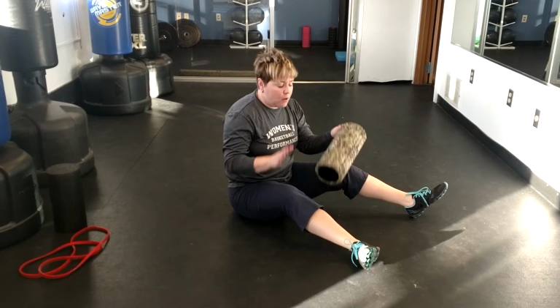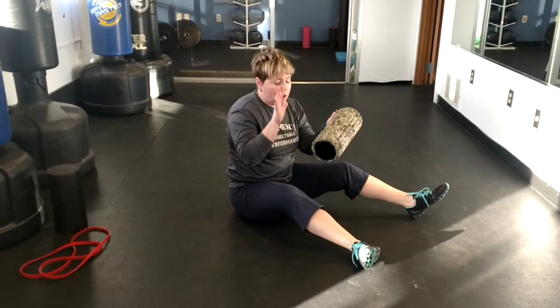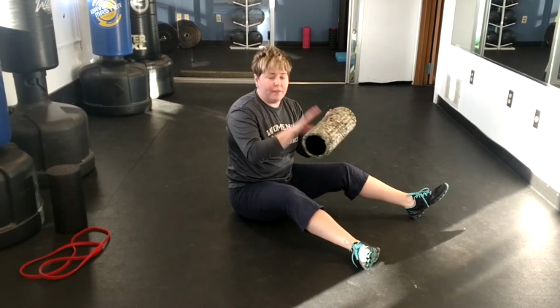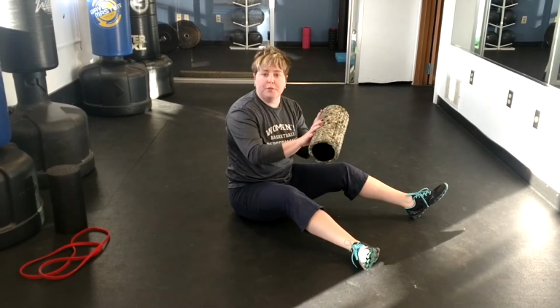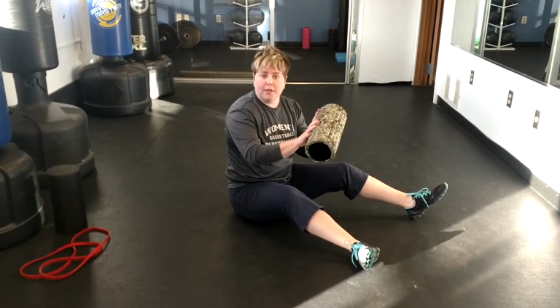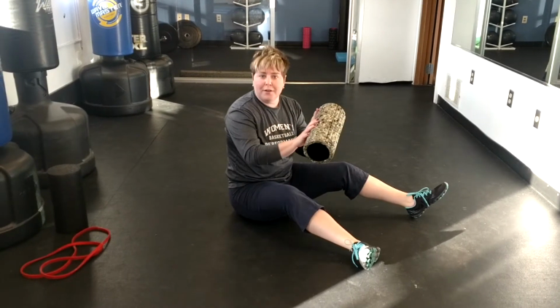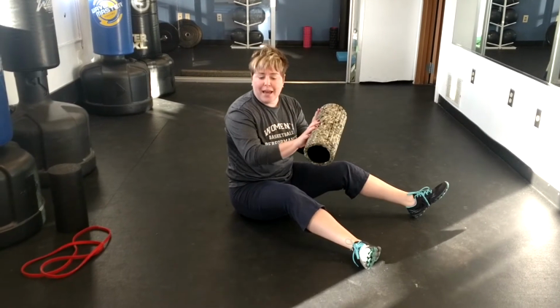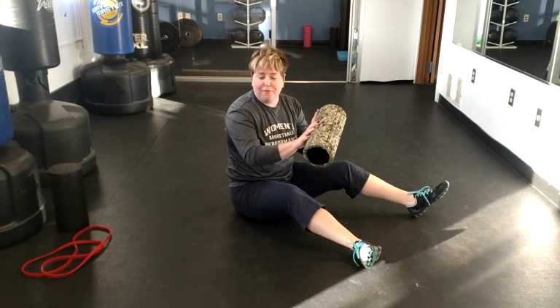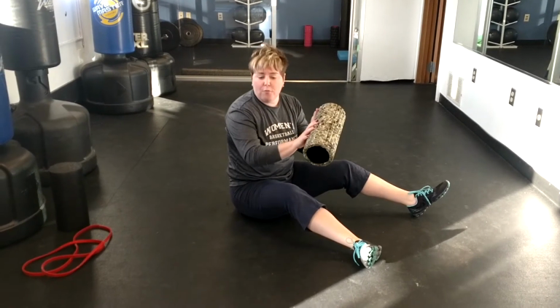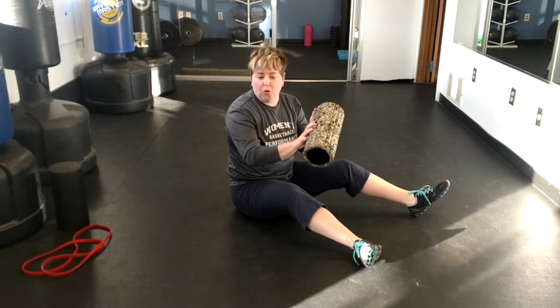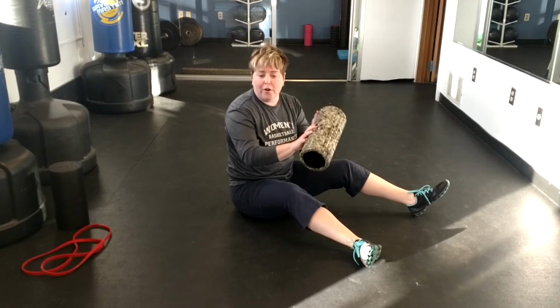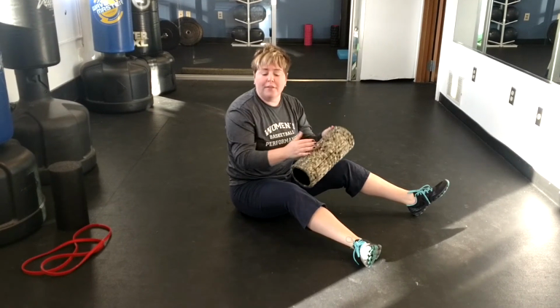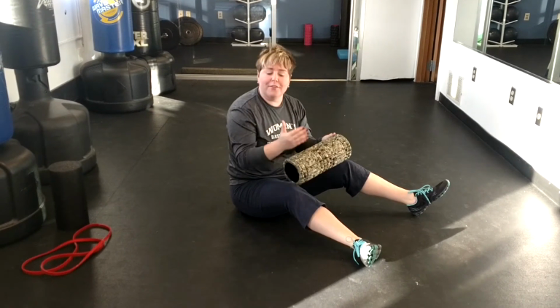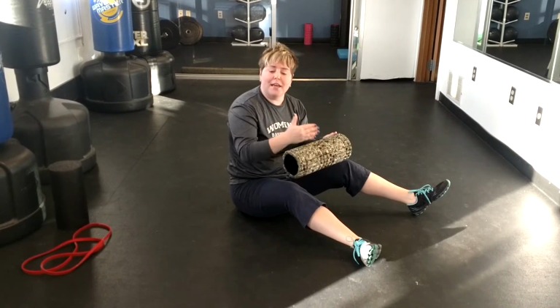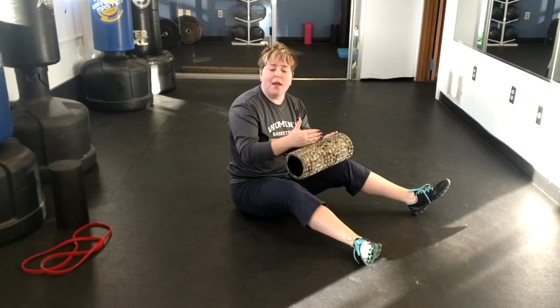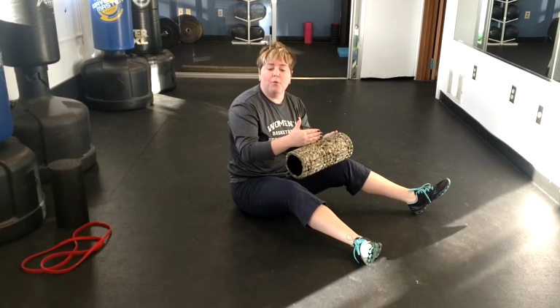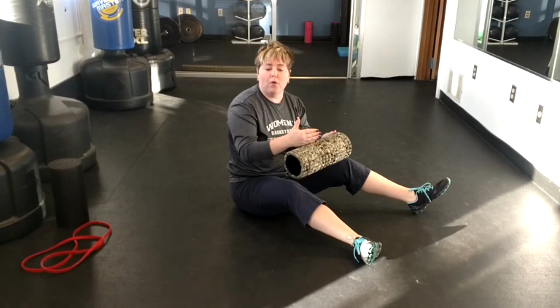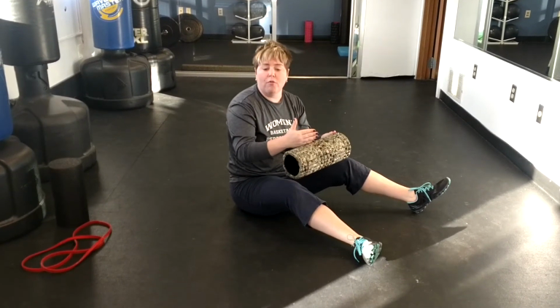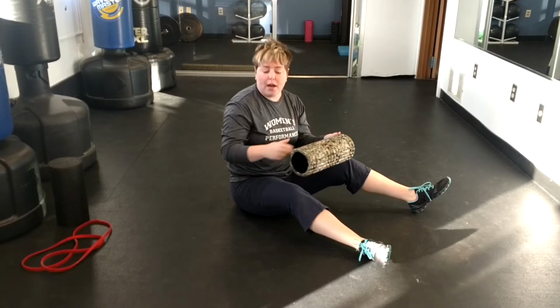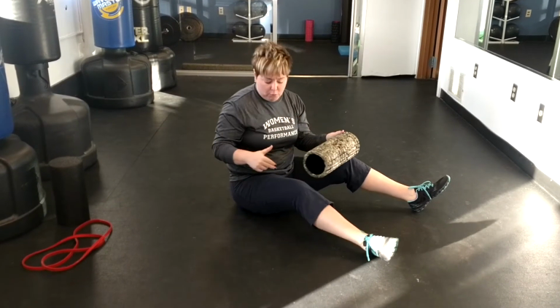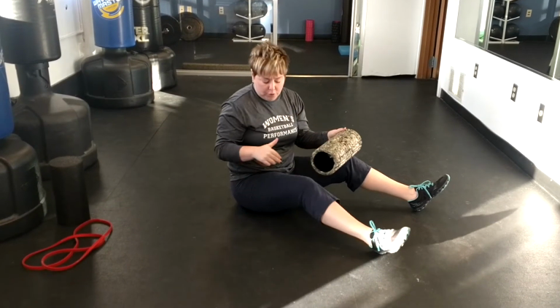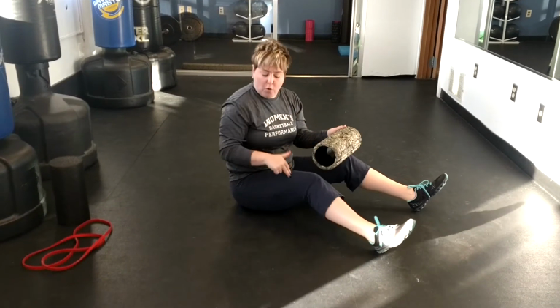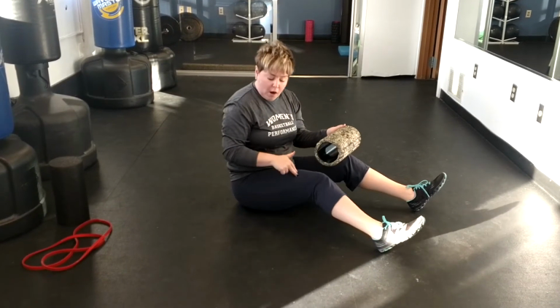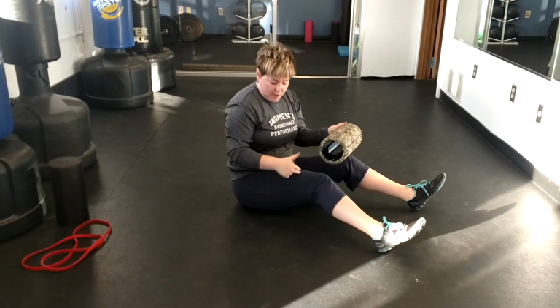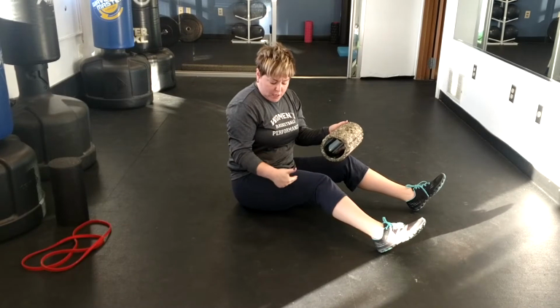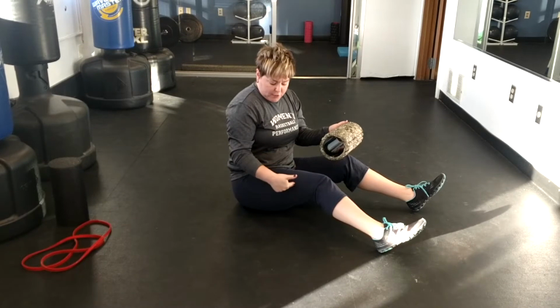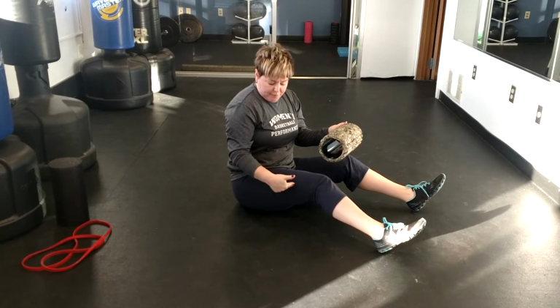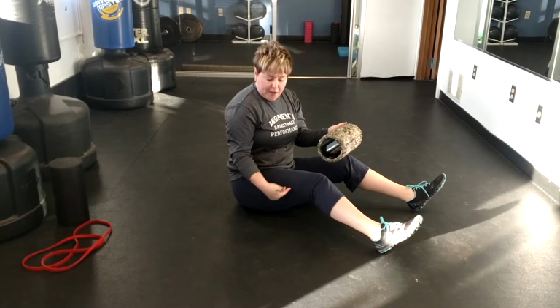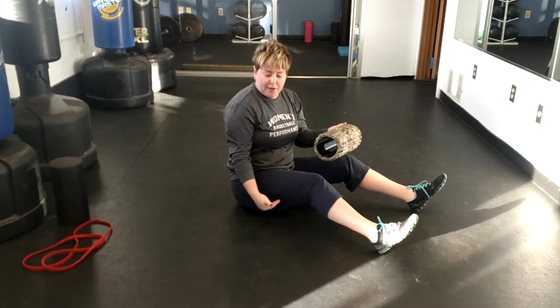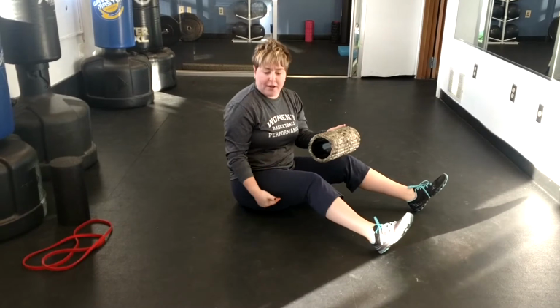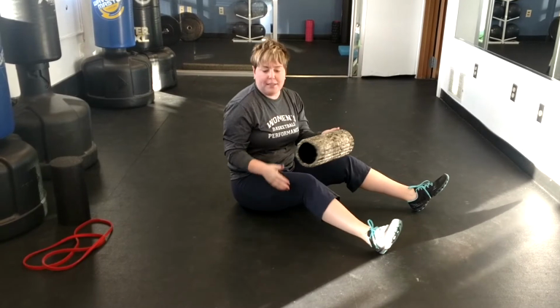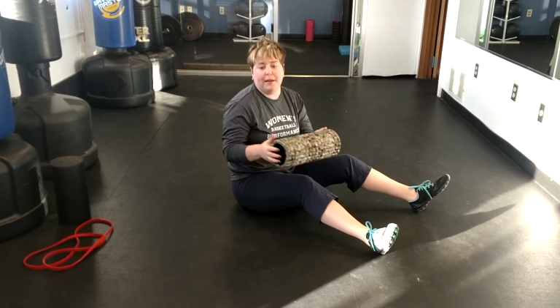One of the things we talked about is a half foam roller. The other day we went over how to roll your quad, your TFL, and your IT band.